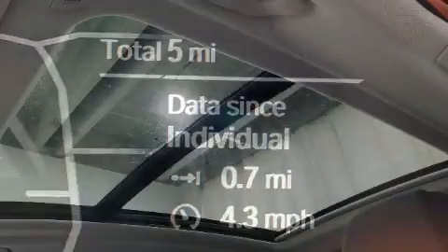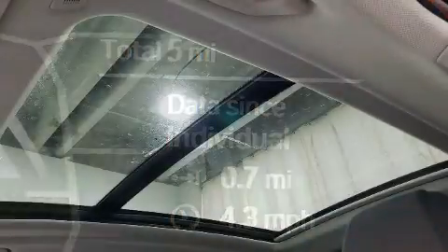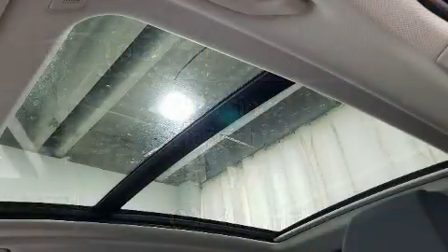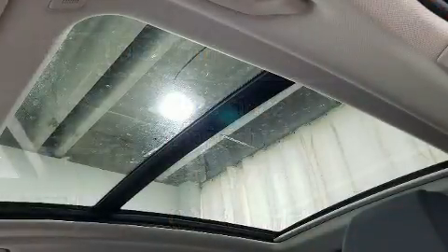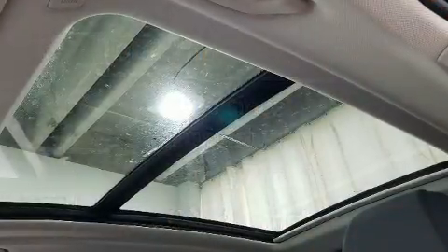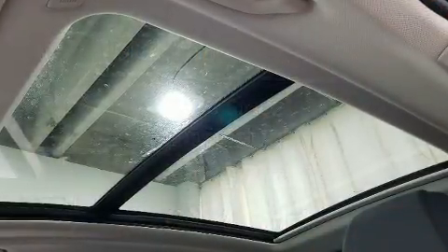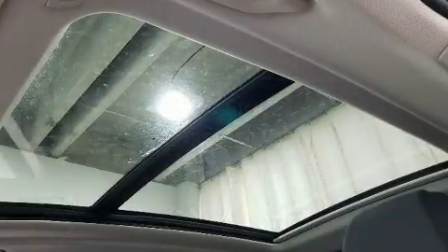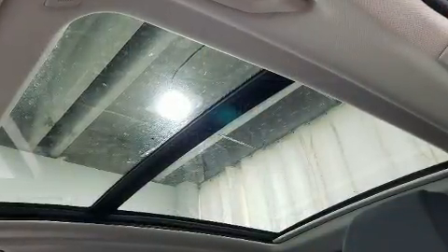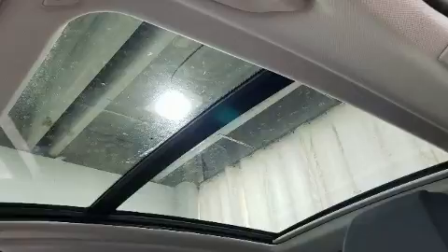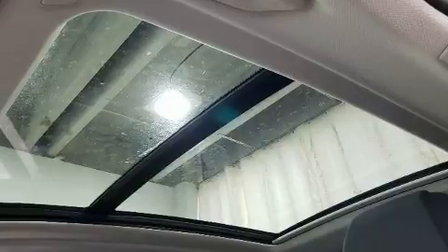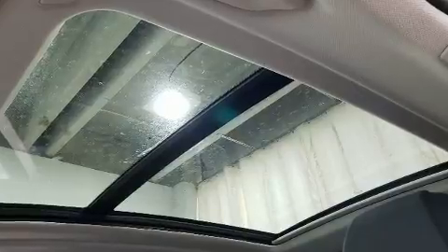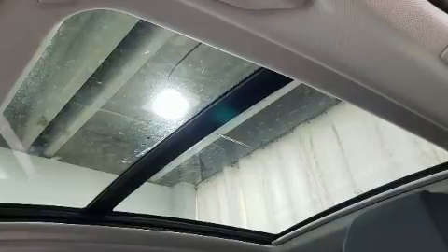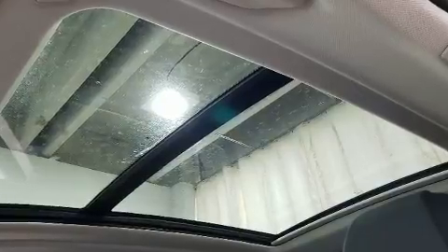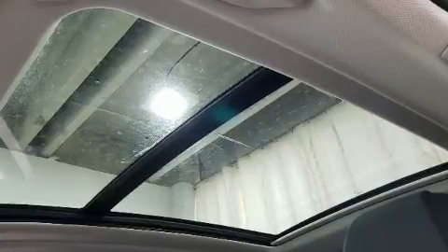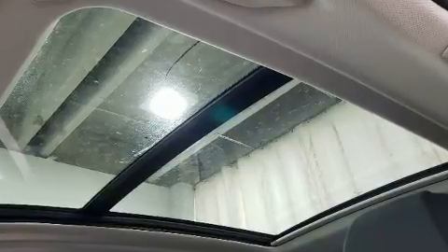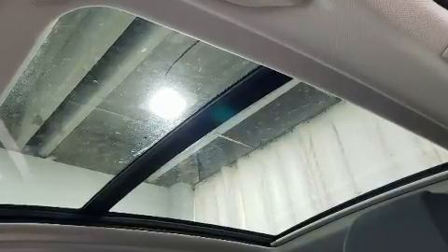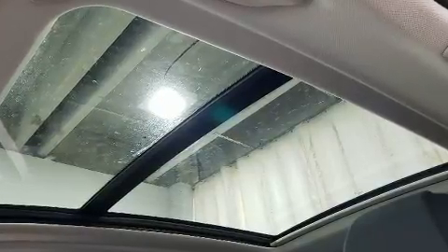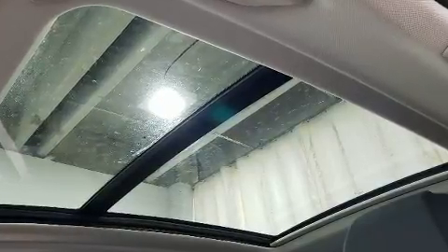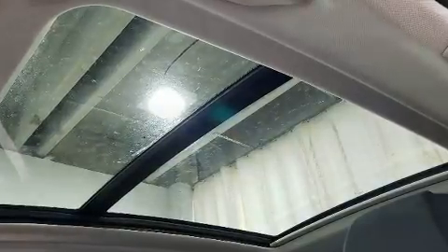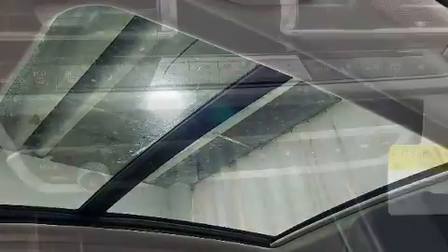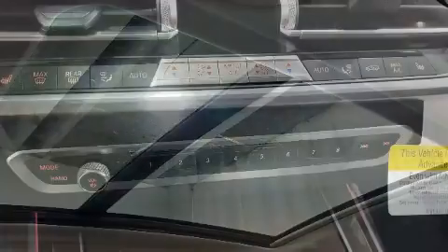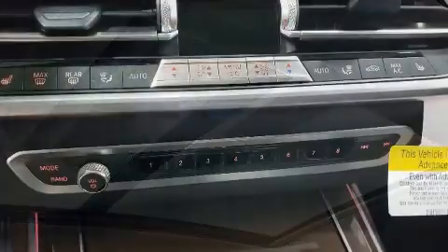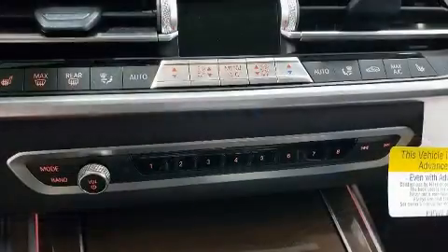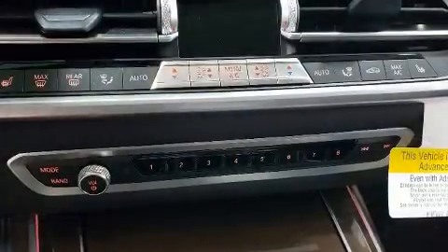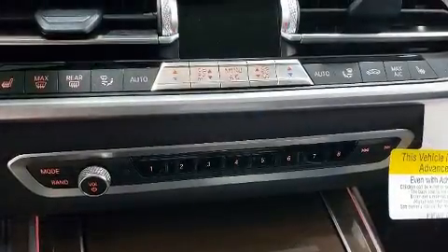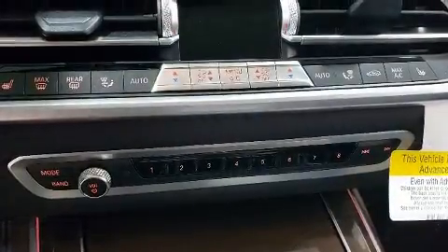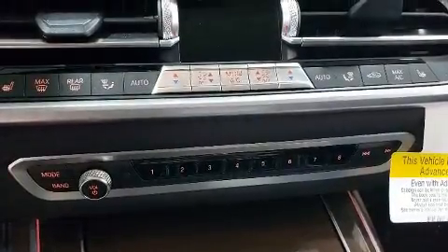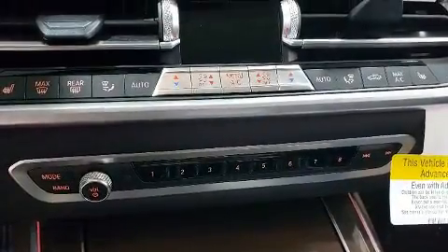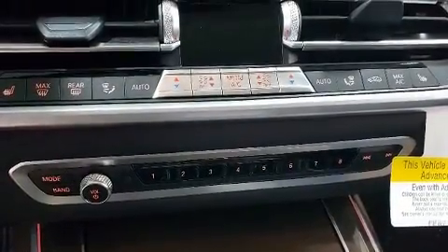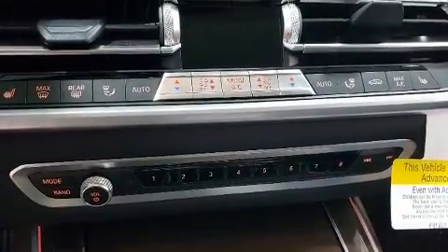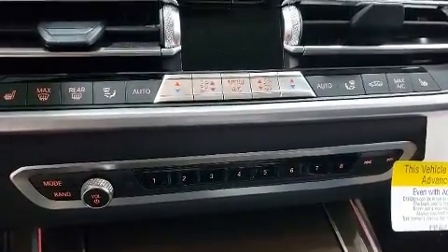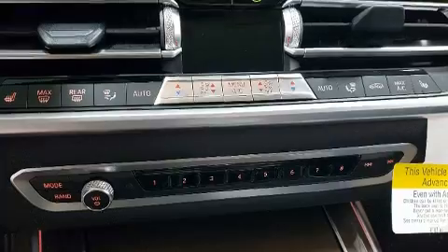Like heated seats, a trip computer, heated door mirrors, a roof rack, rear wipers, and power seats.